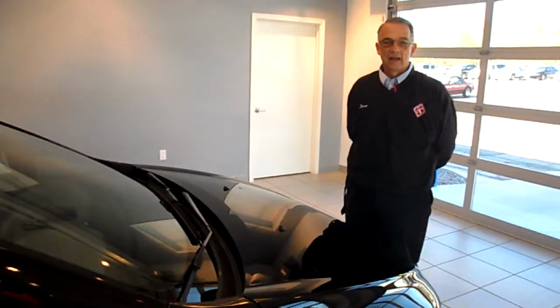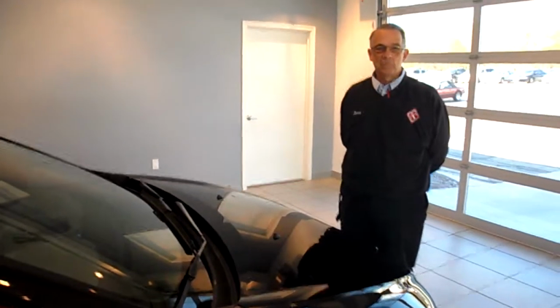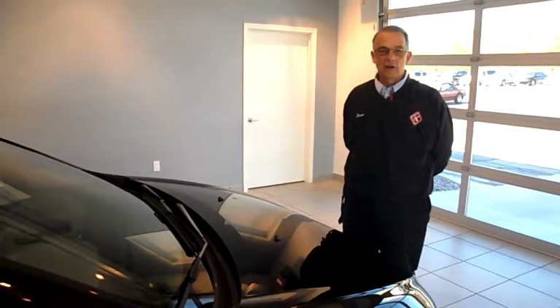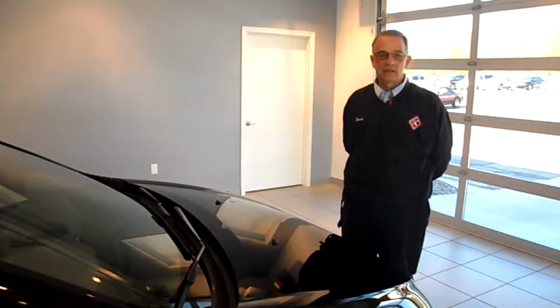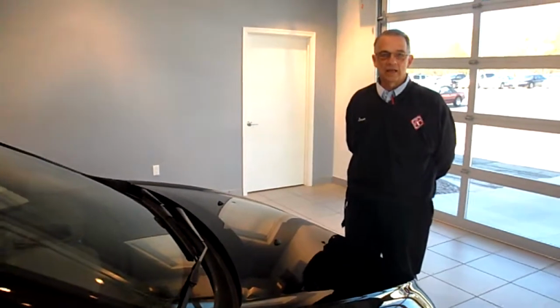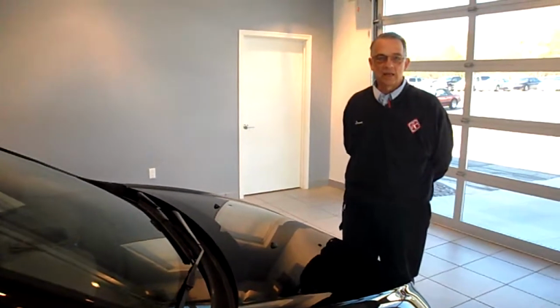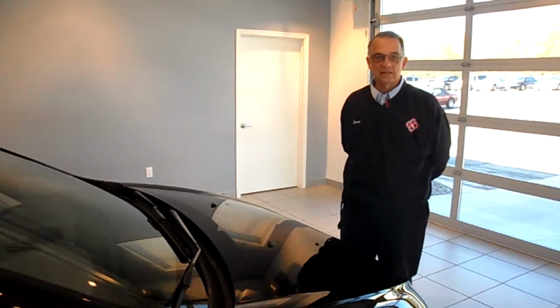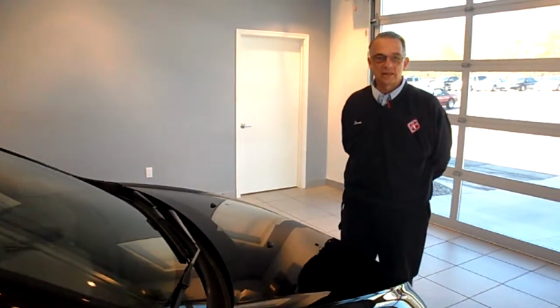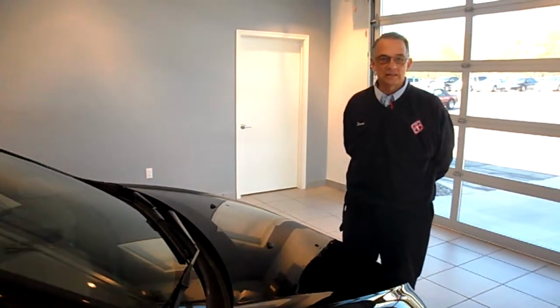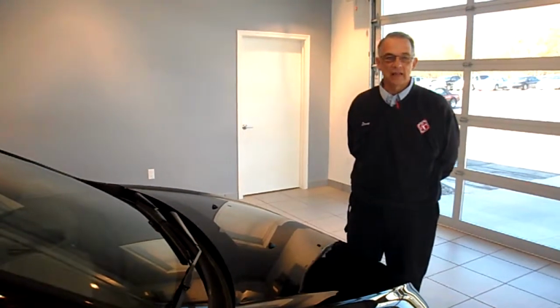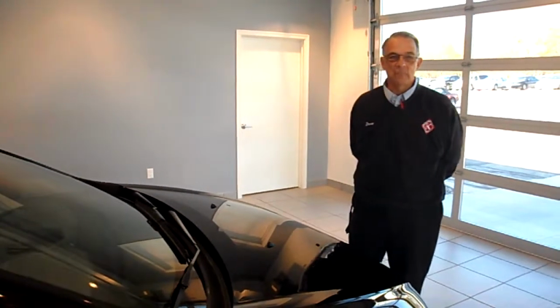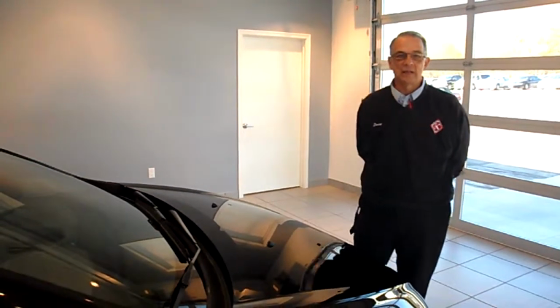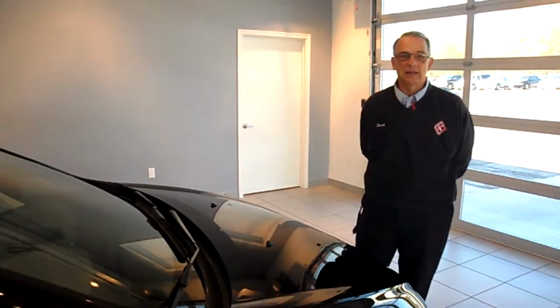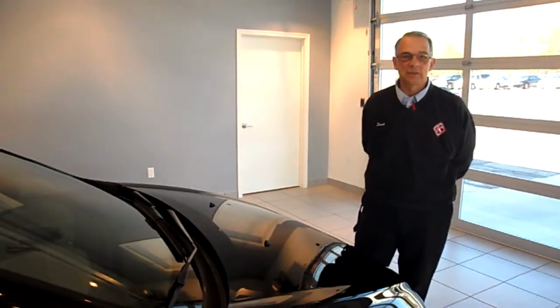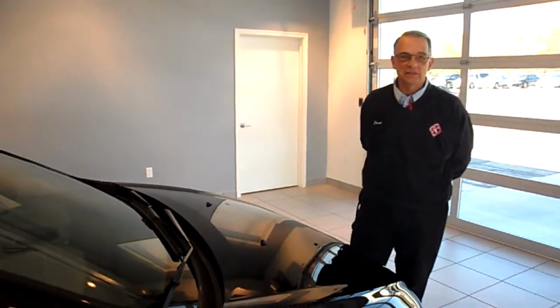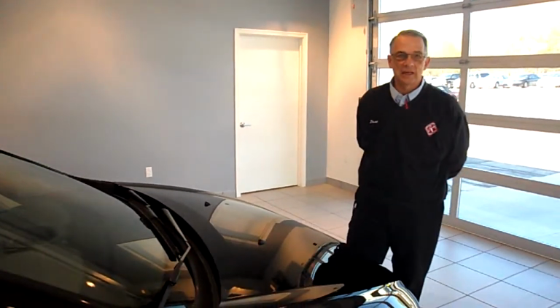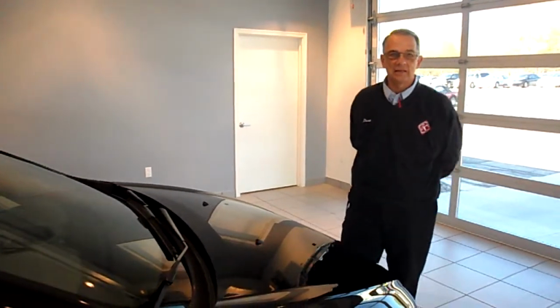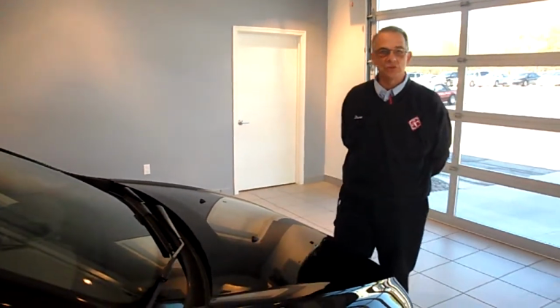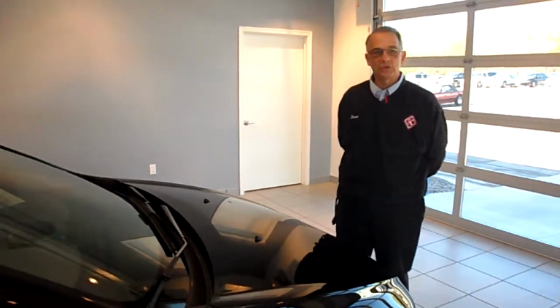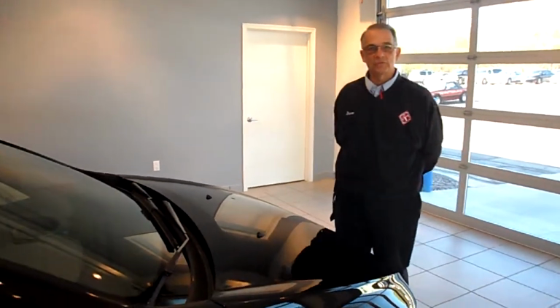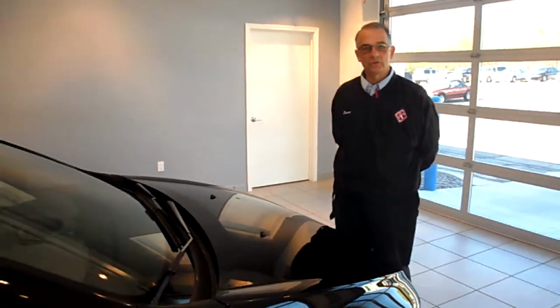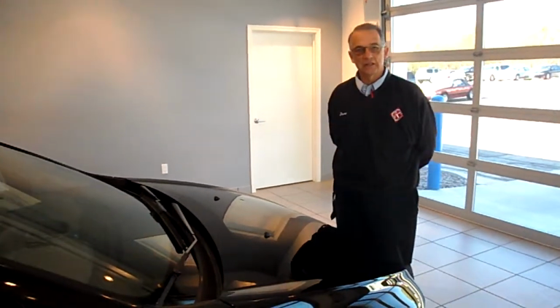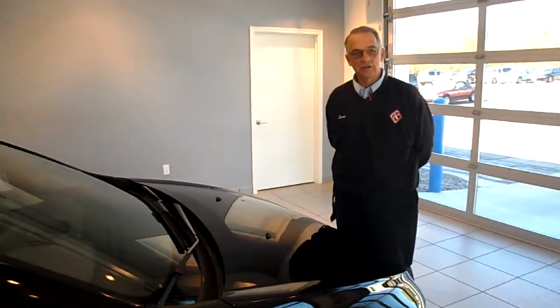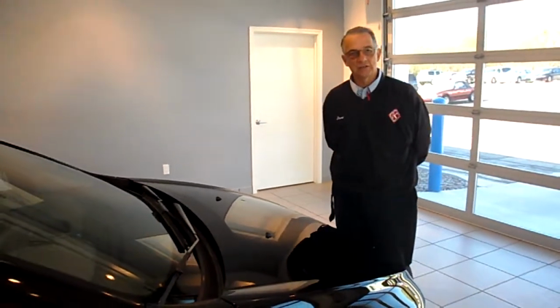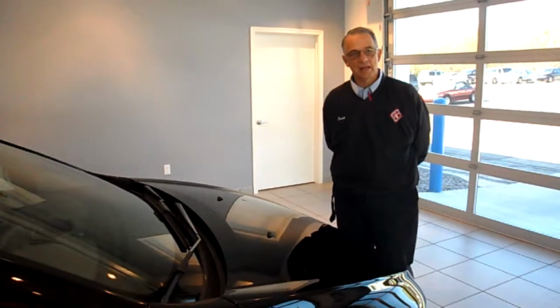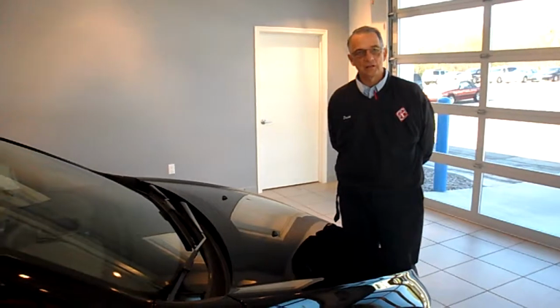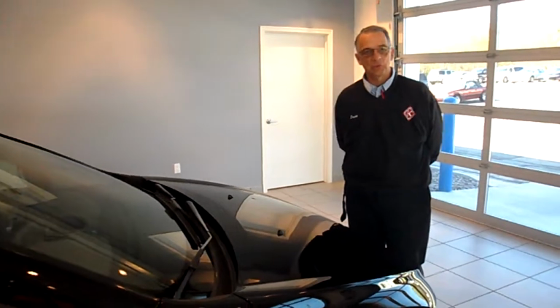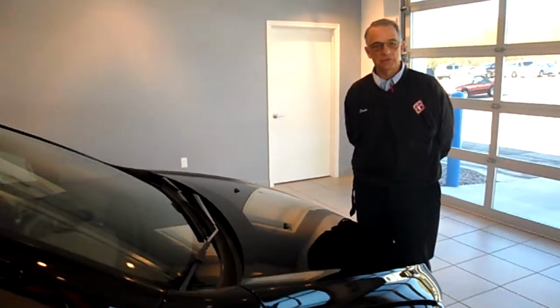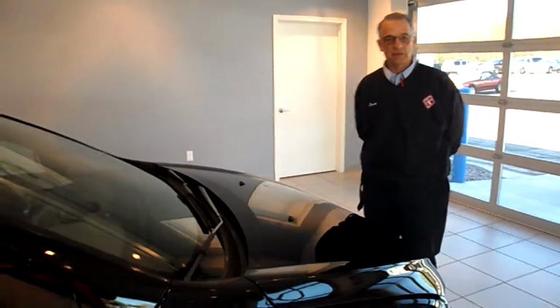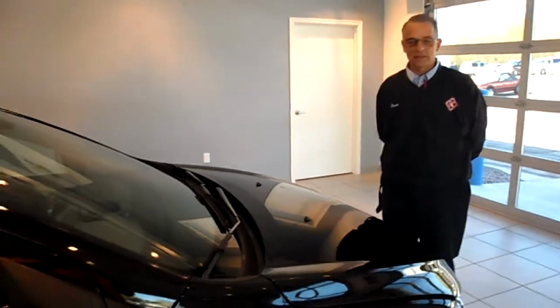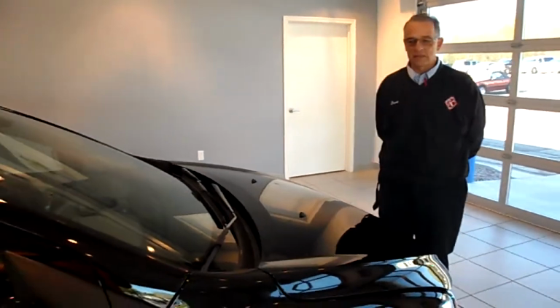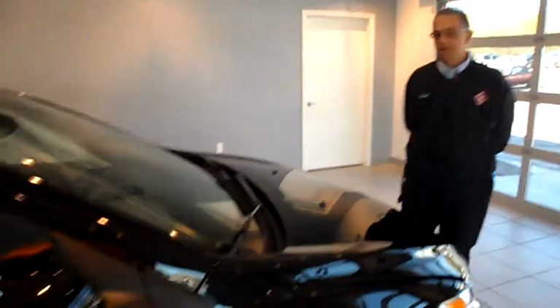Hi Brian. Glad you had a second to stop in. I'd like to show you a few things on the Sonic you were interested in.